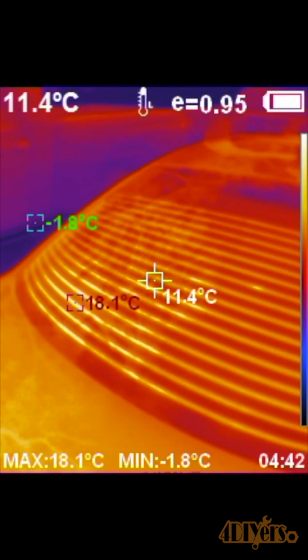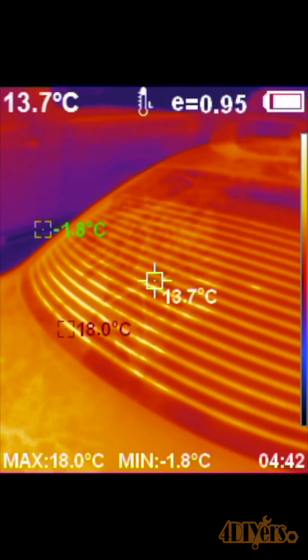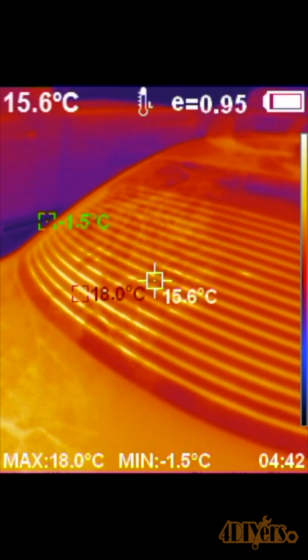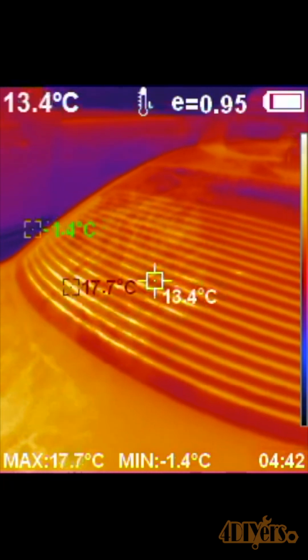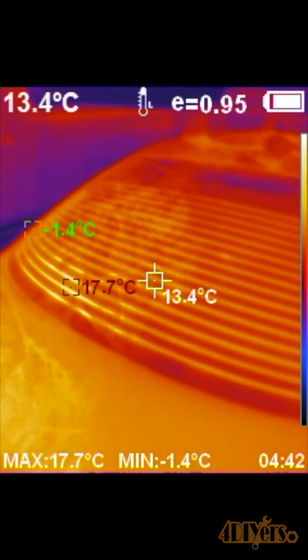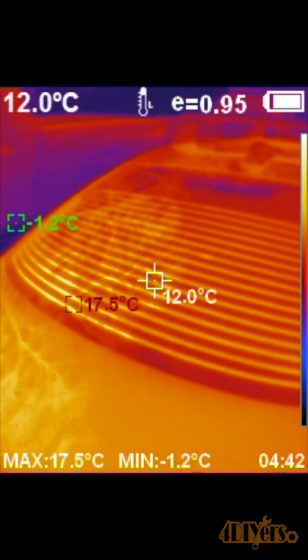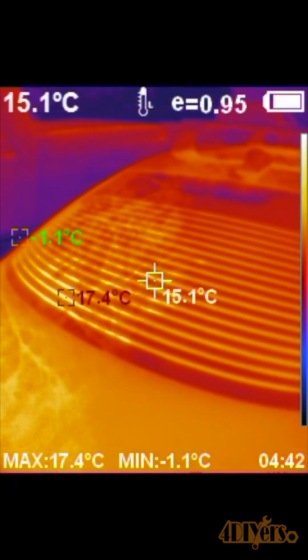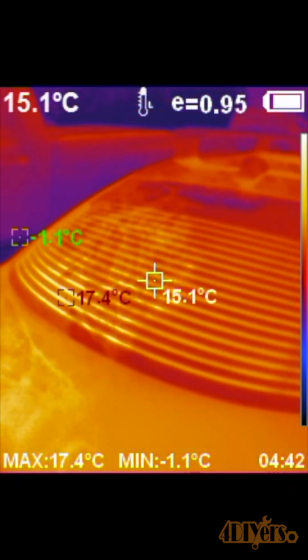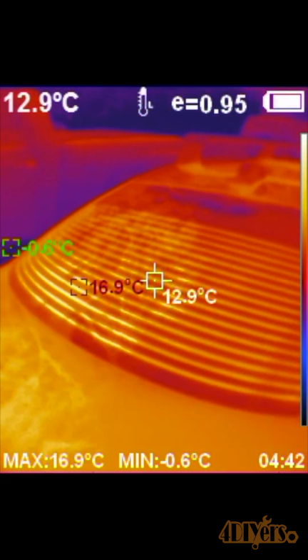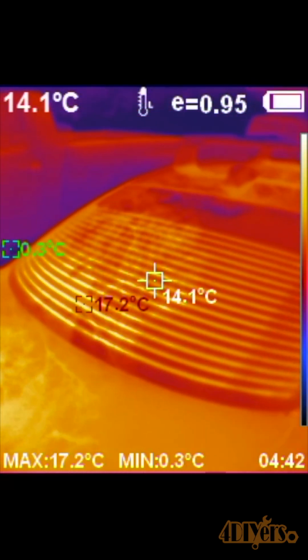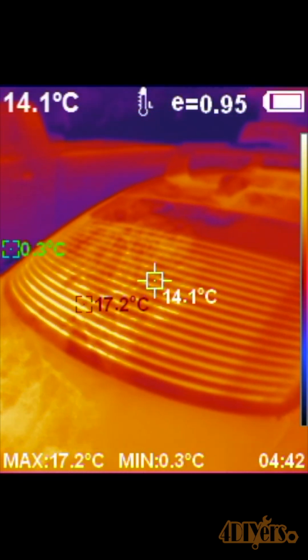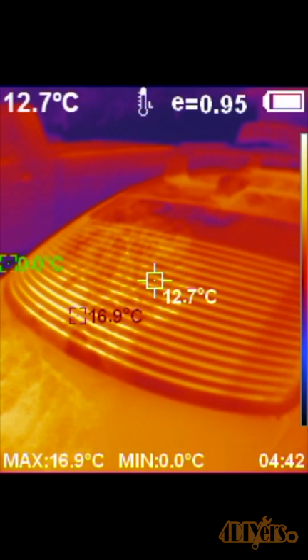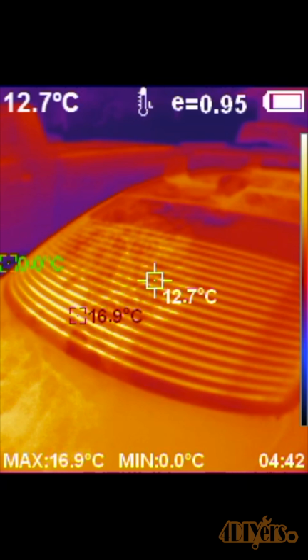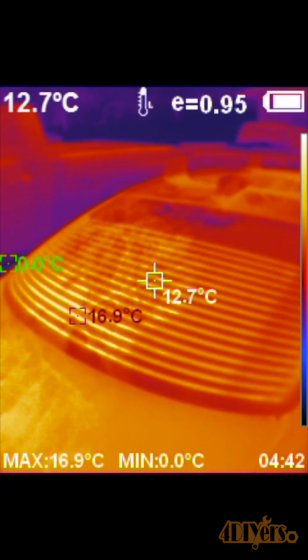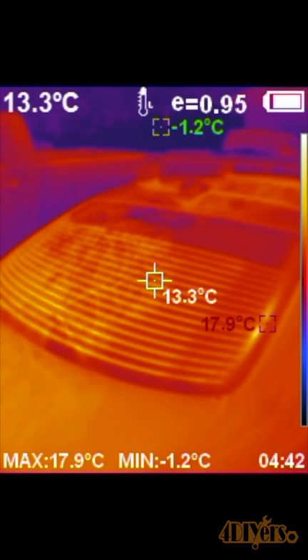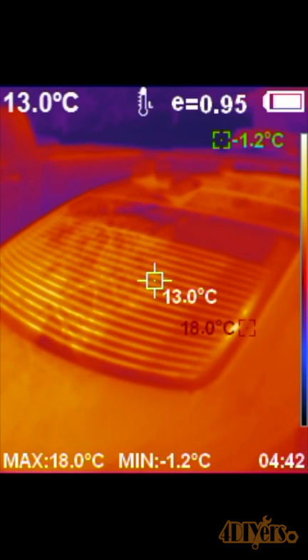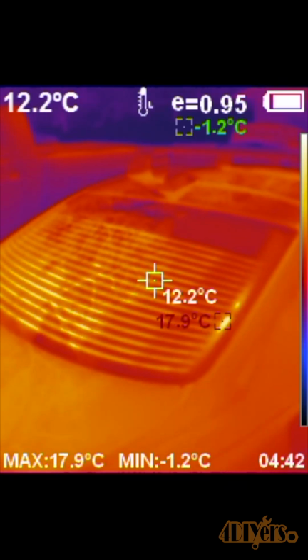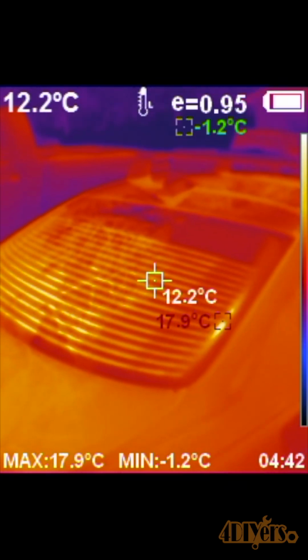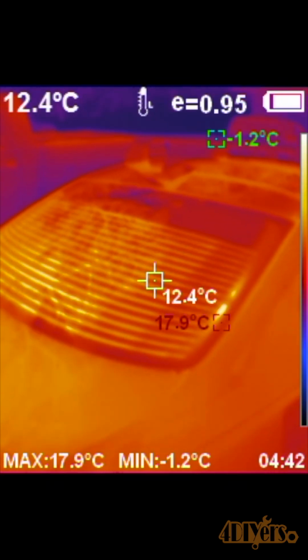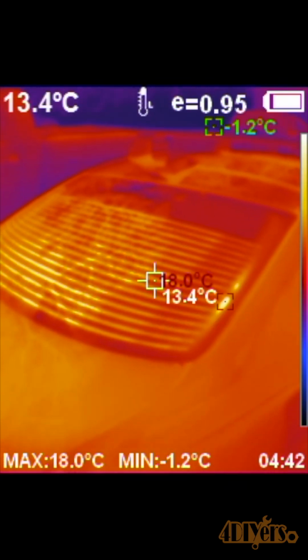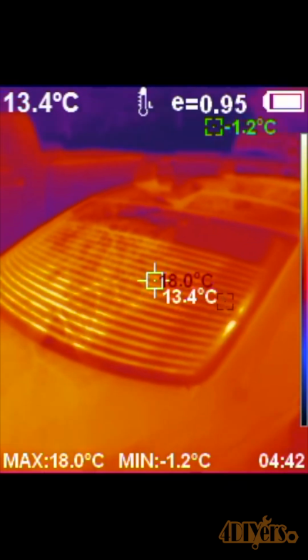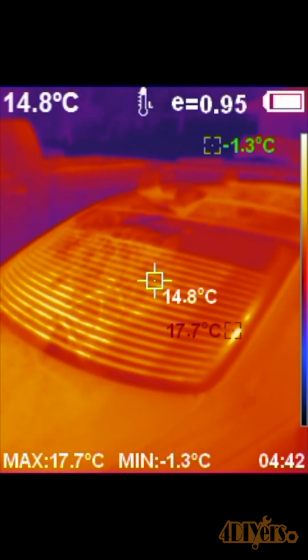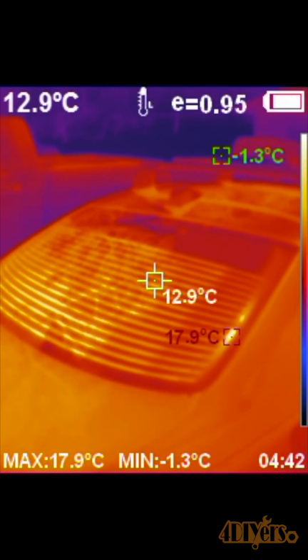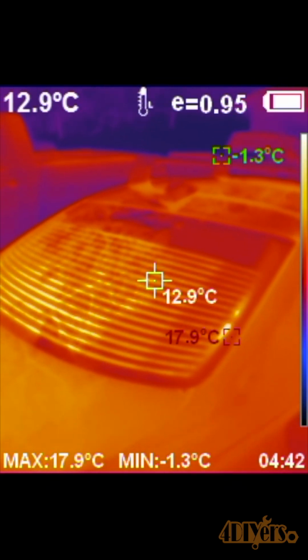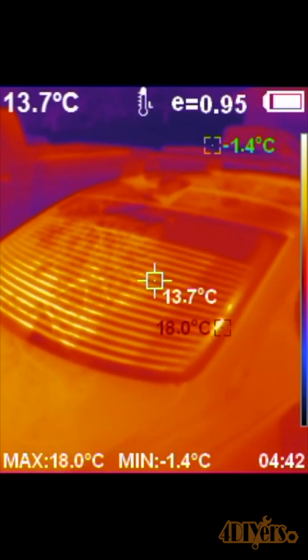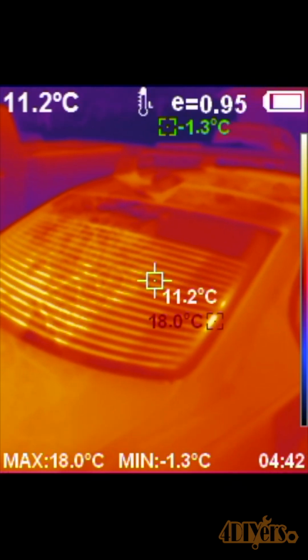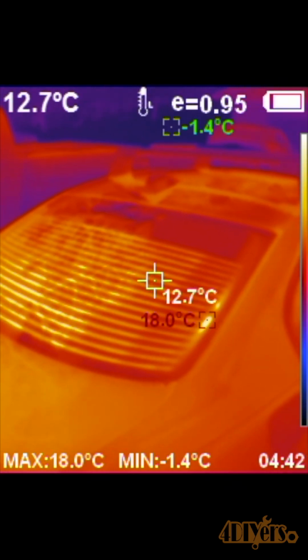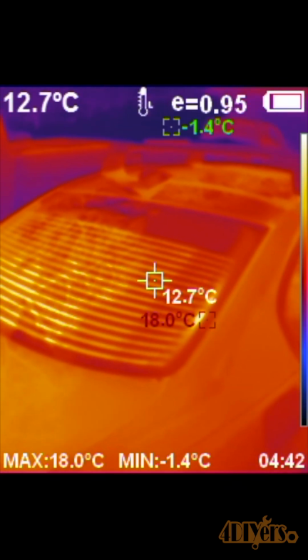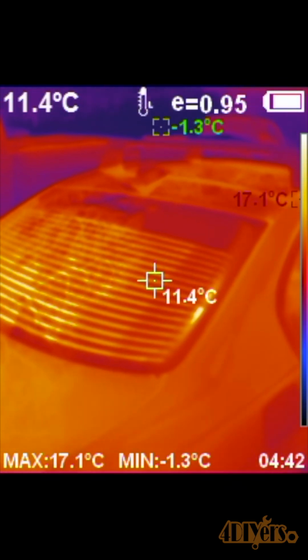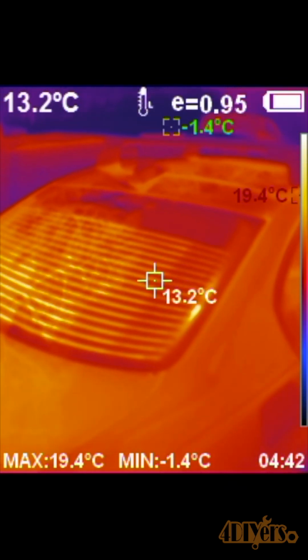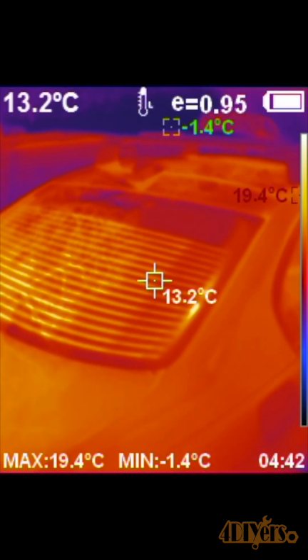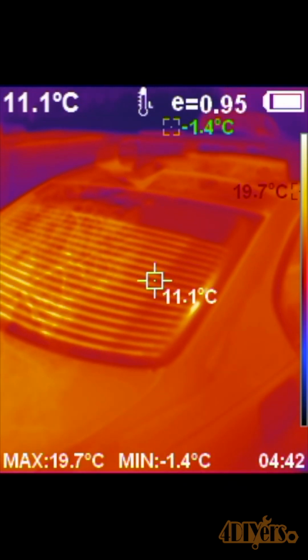The window can be inspected with a camera from the inside or outside of the vehicle. This concludes my video. I hope you enjoyed it, thanks for watching.